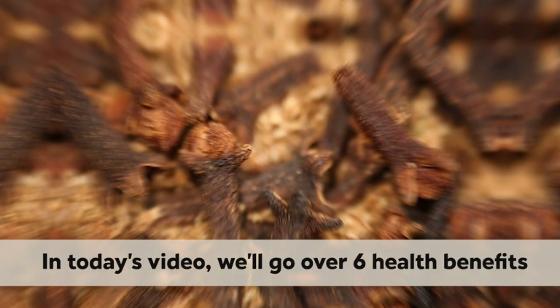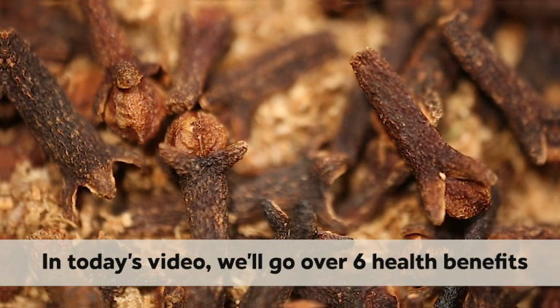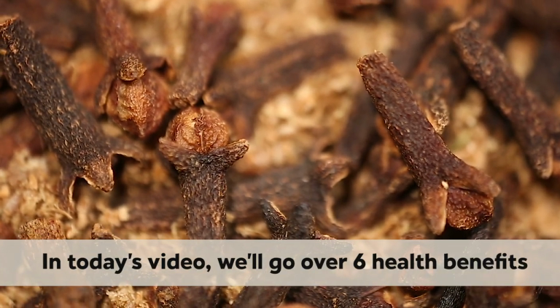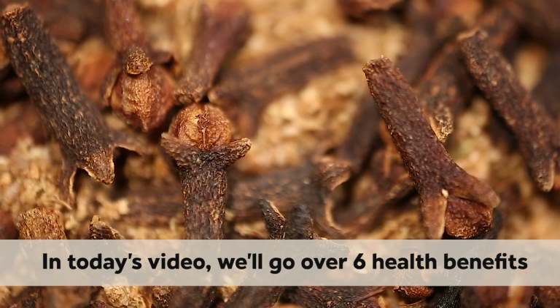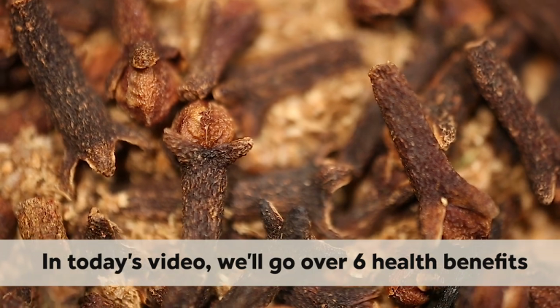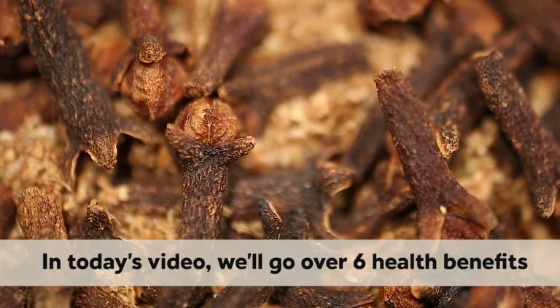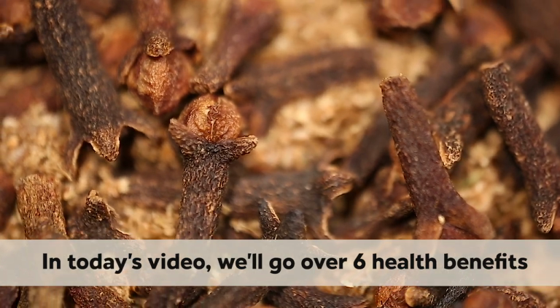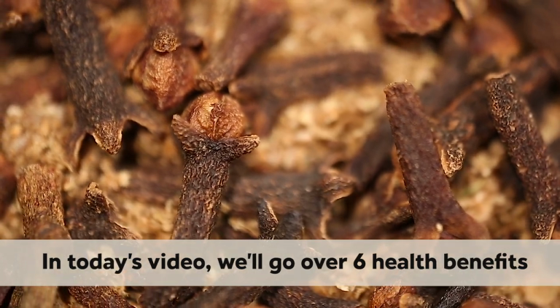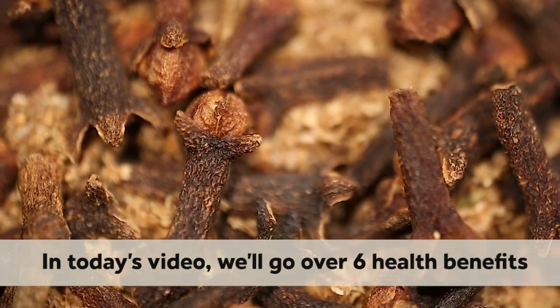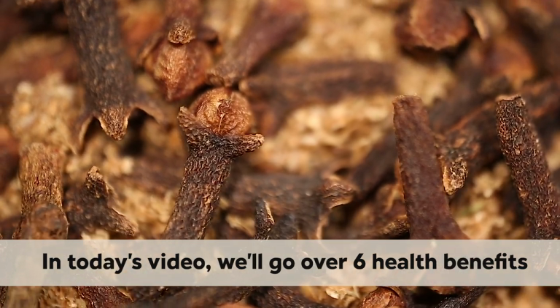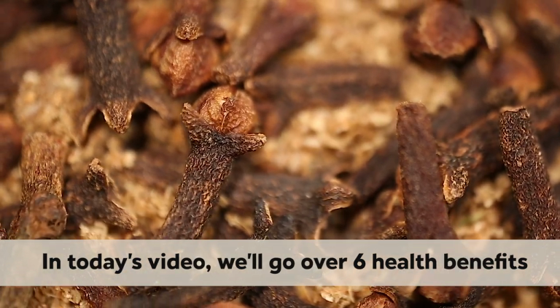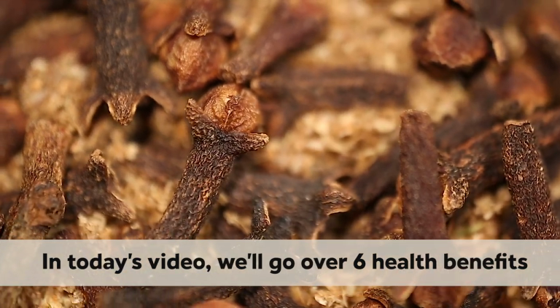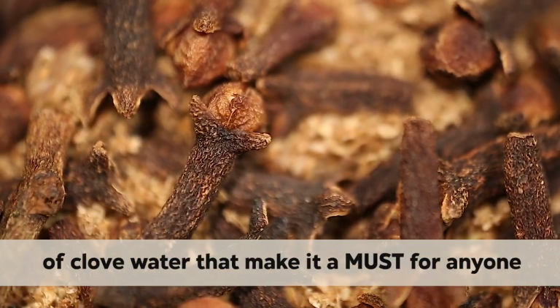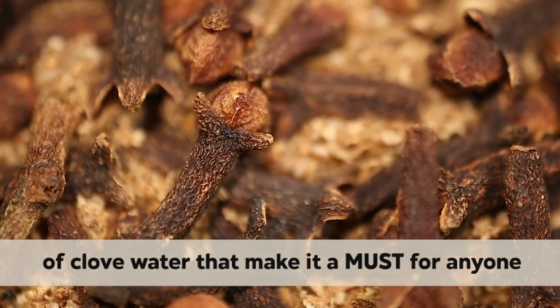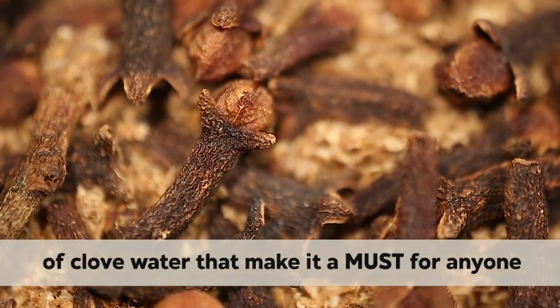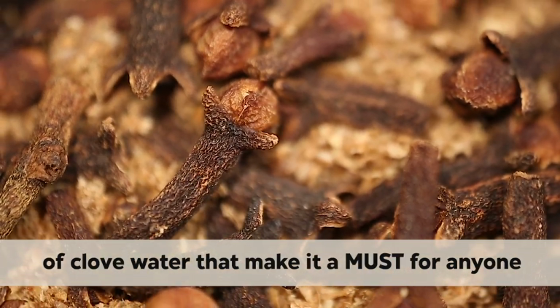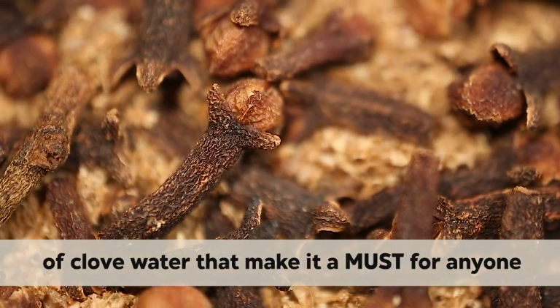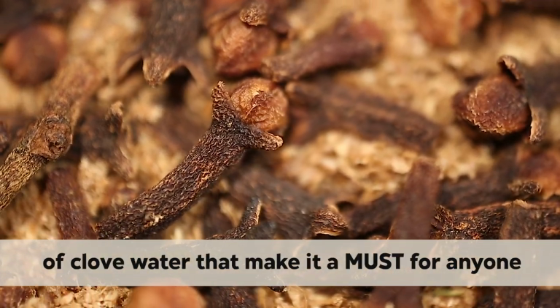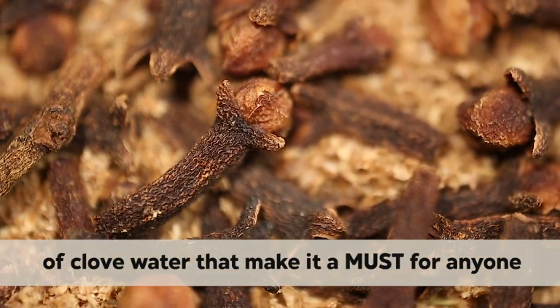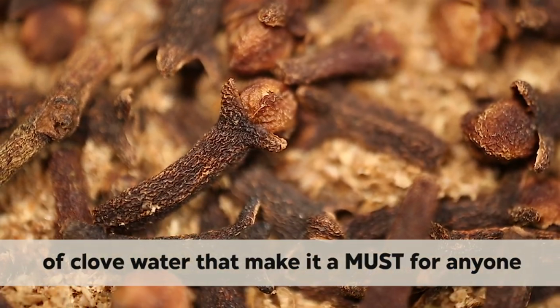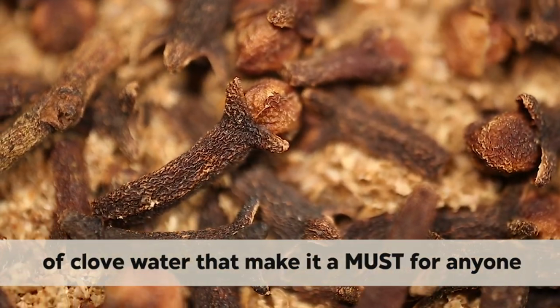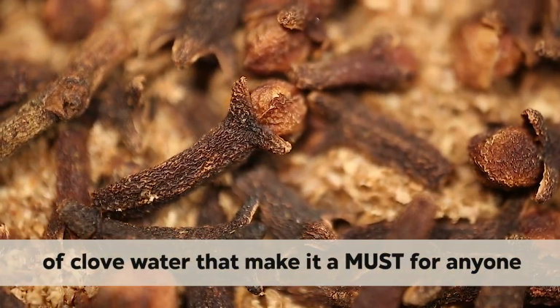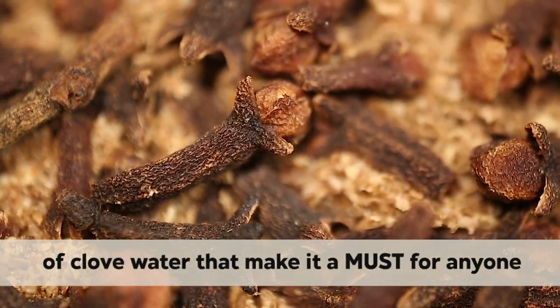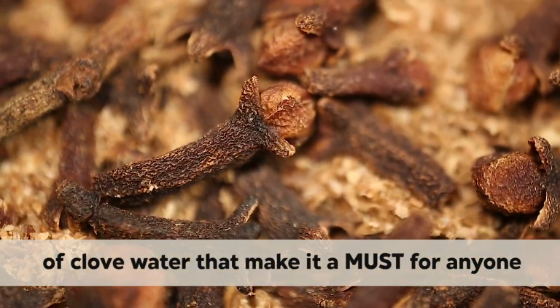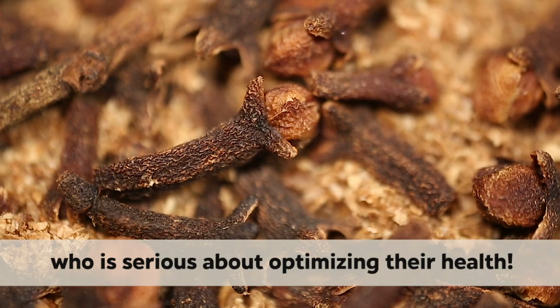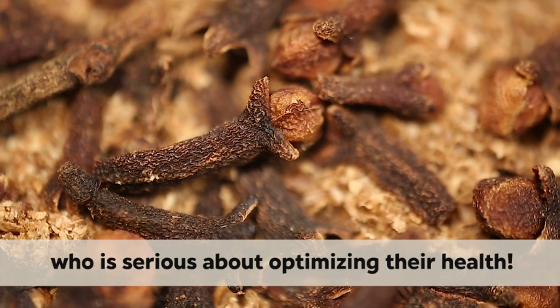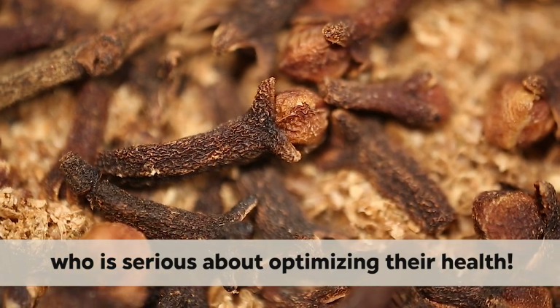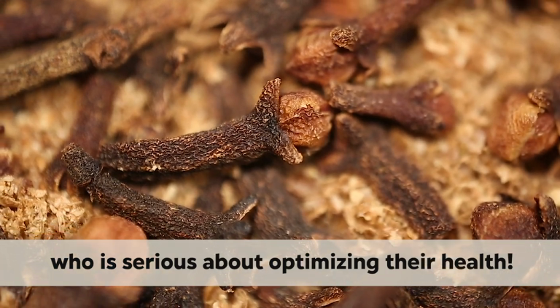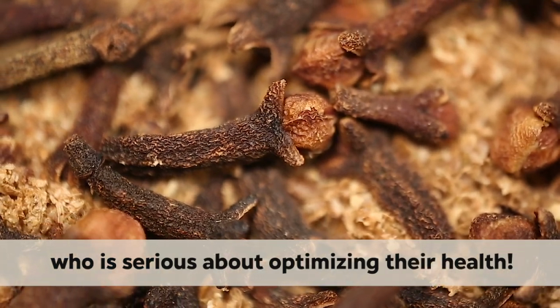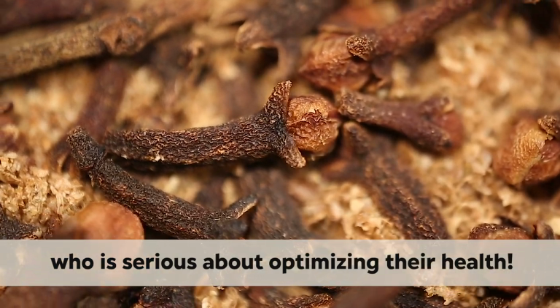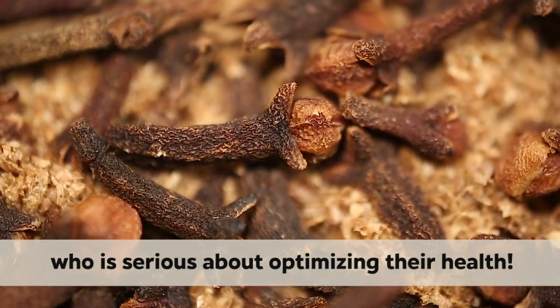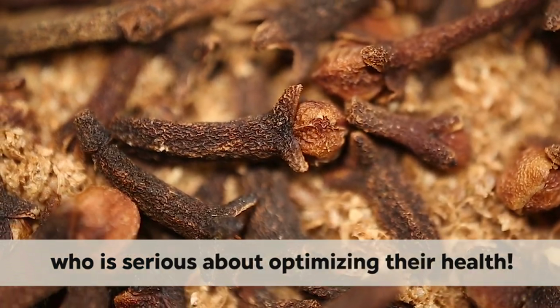In today's video, we'll go over six health benefits of club water that make it a must for anyone who is serious about optimizing their health.